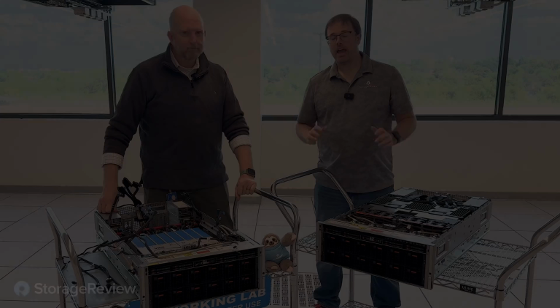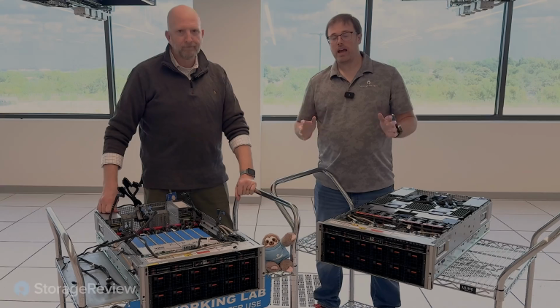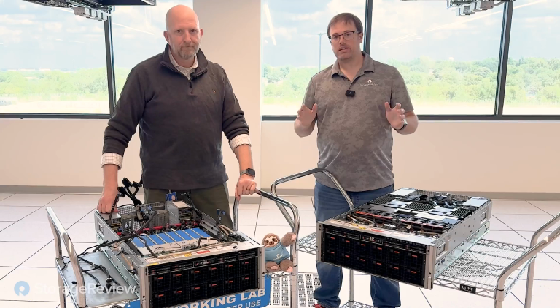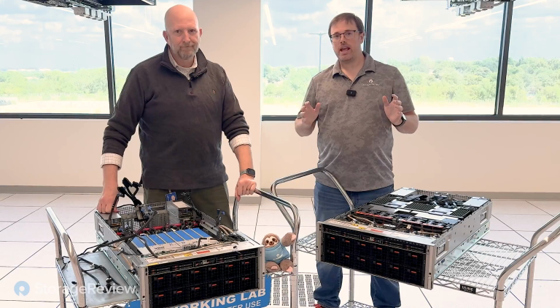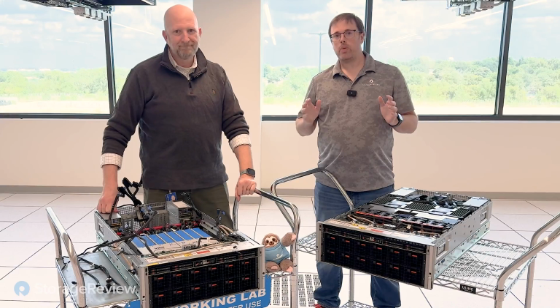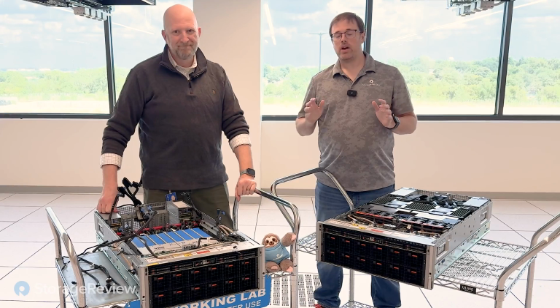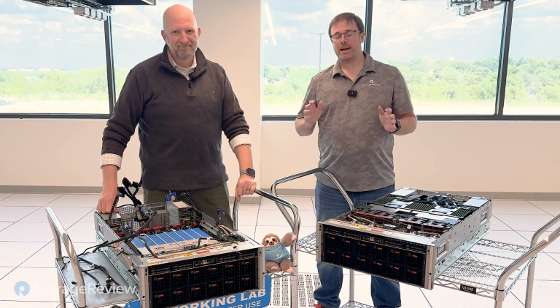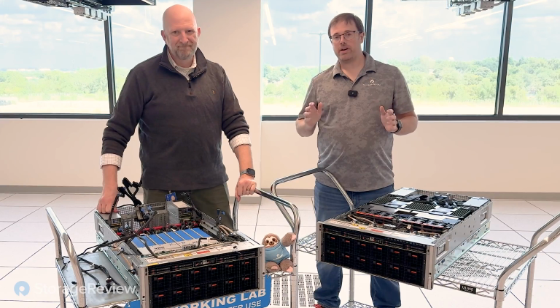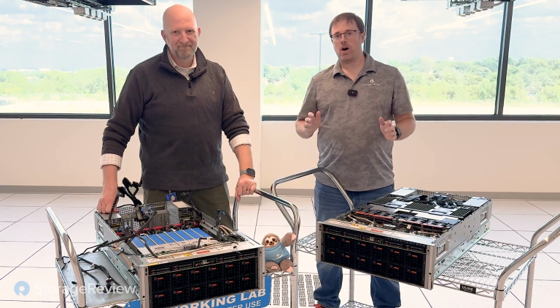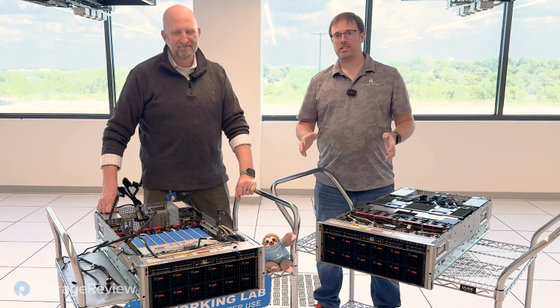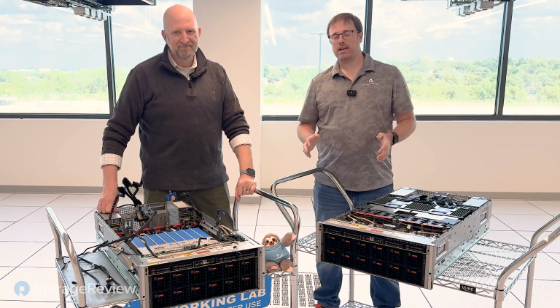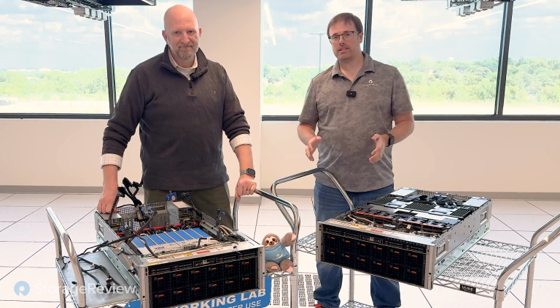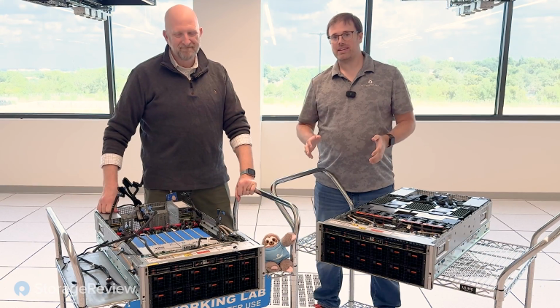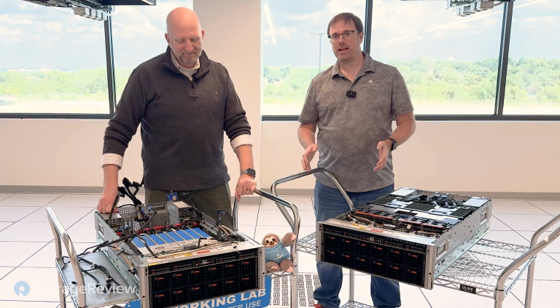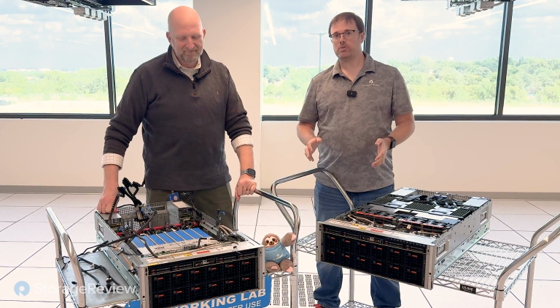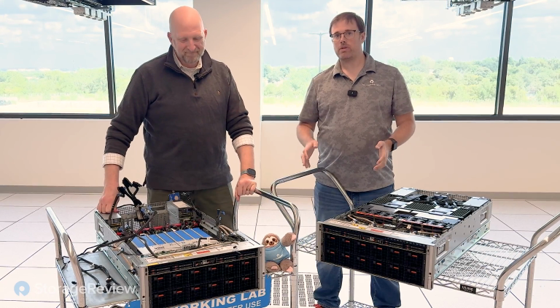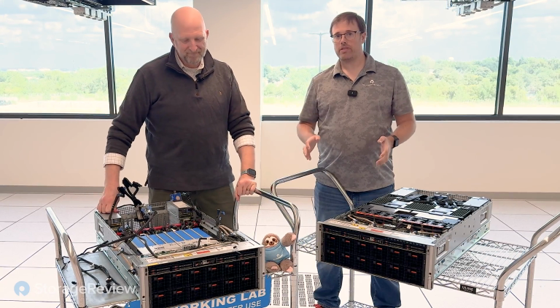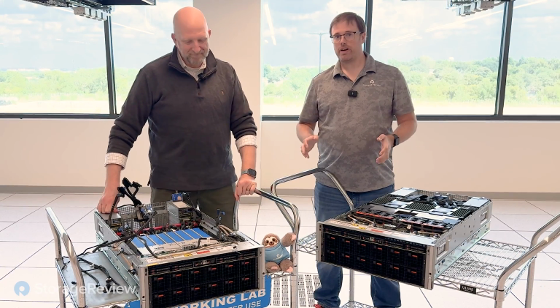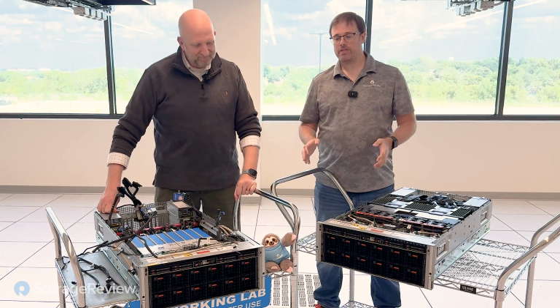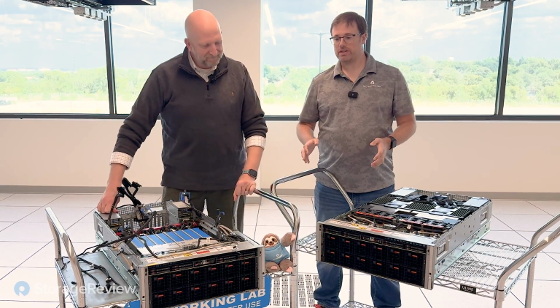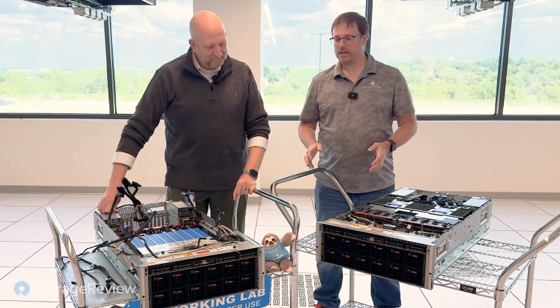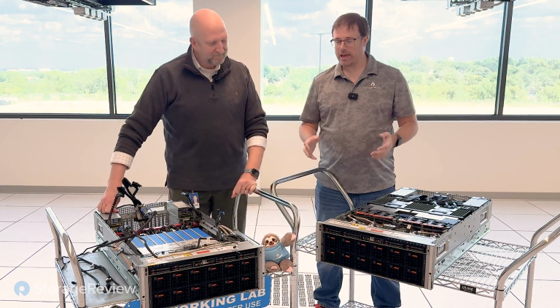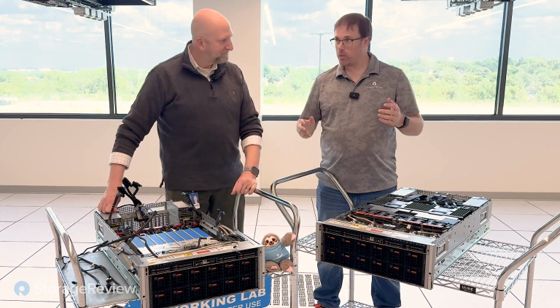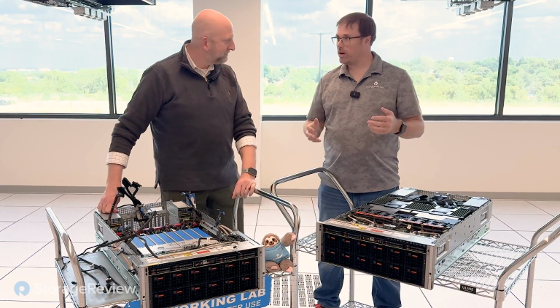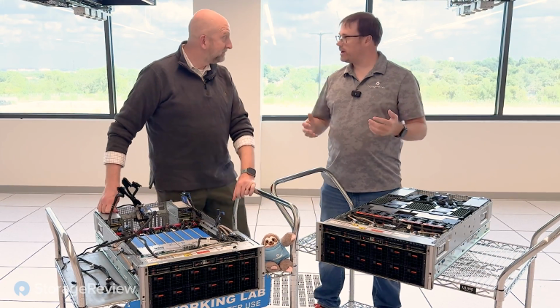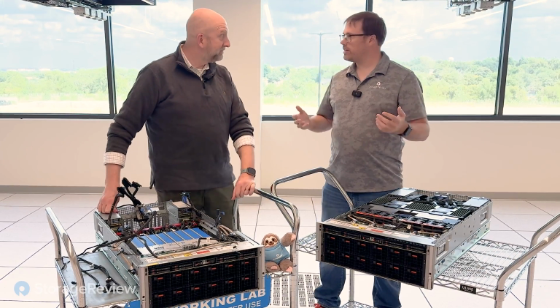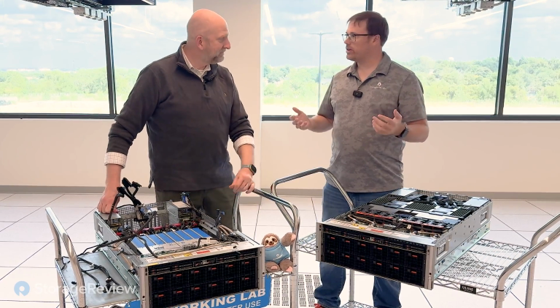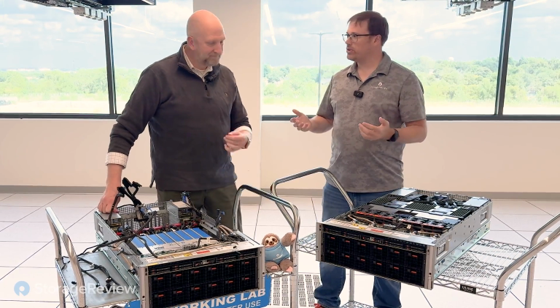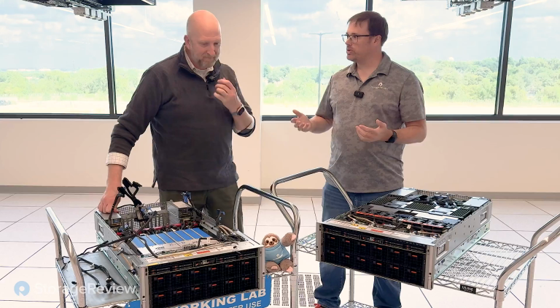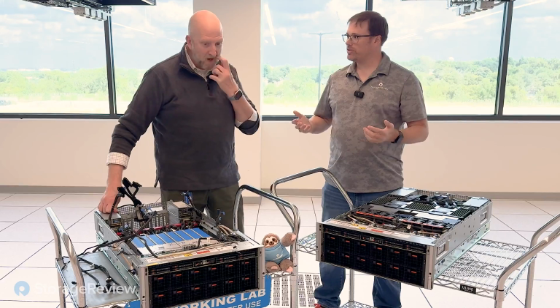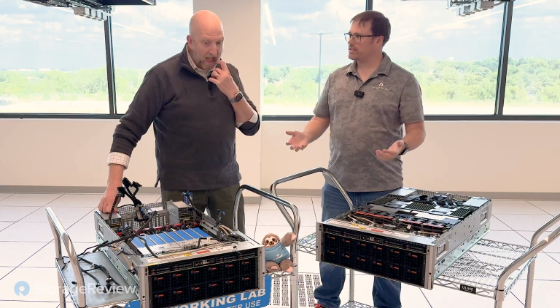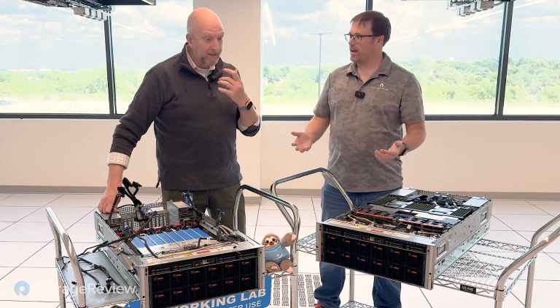Hey guys, today we are down in Austin, Texas at the Dell Round Rock facility, and we are in their new FlexLab.